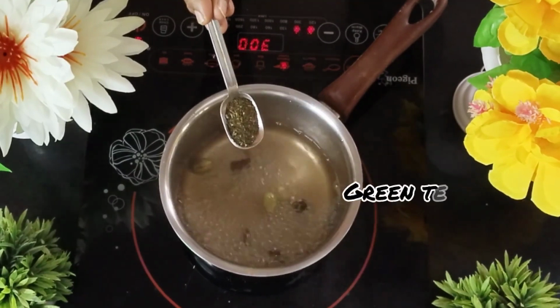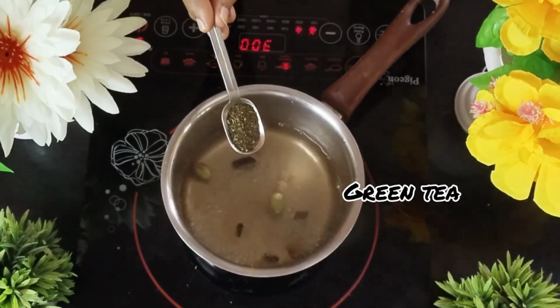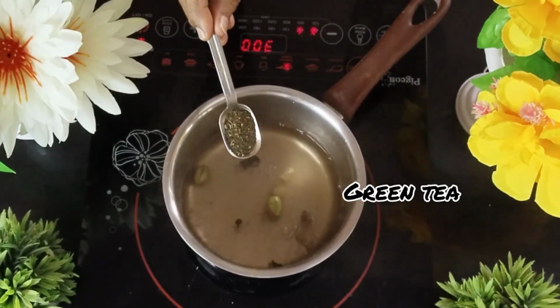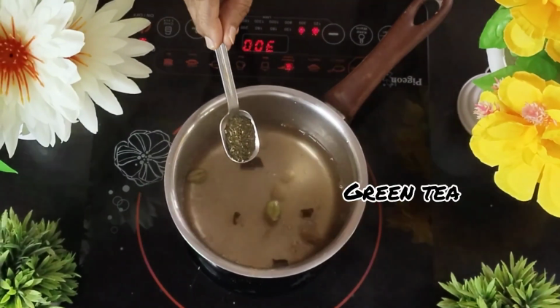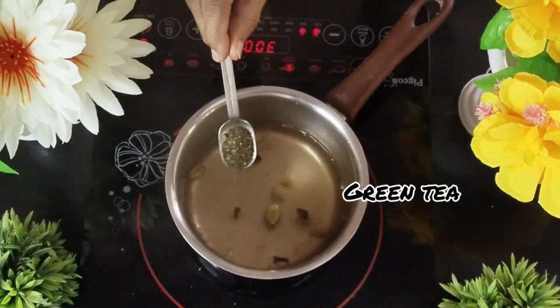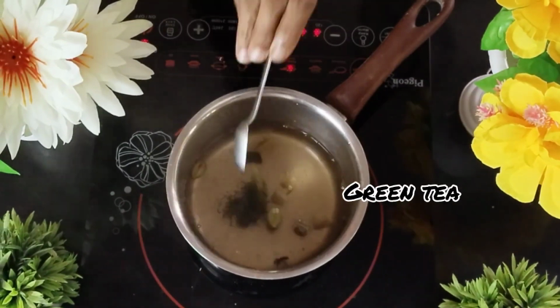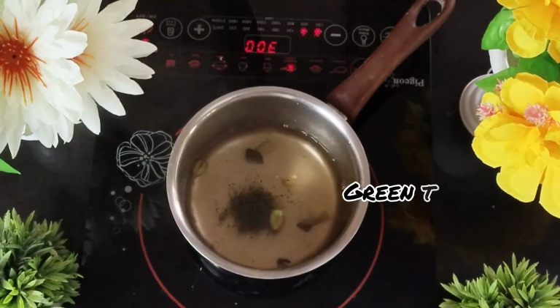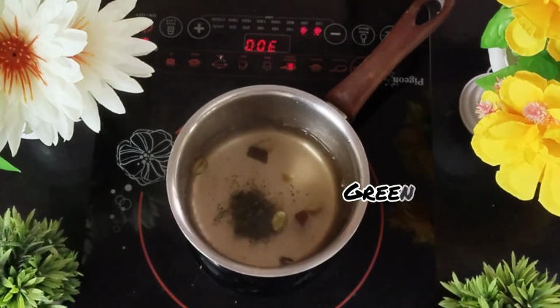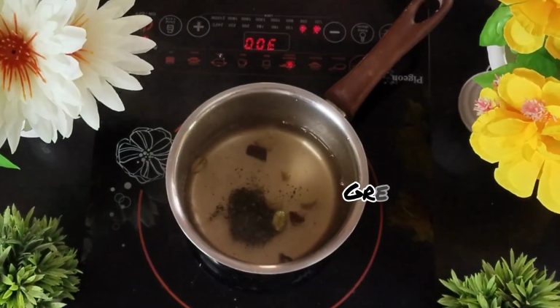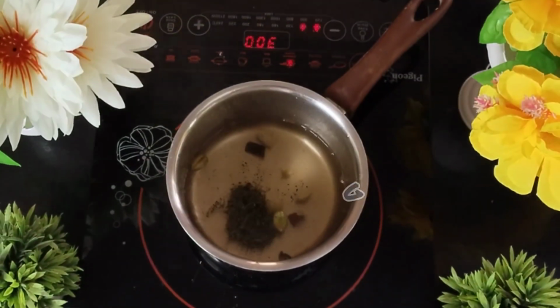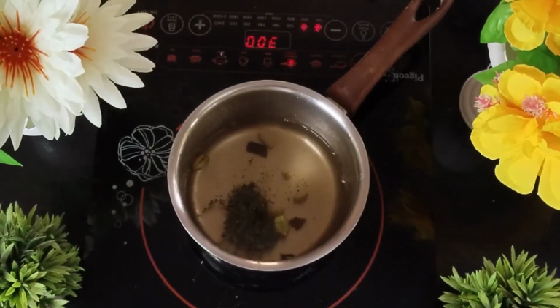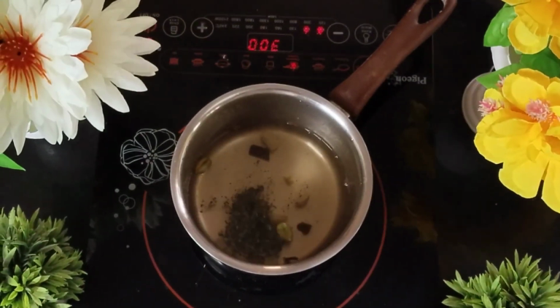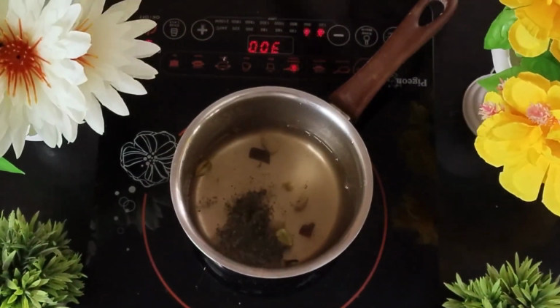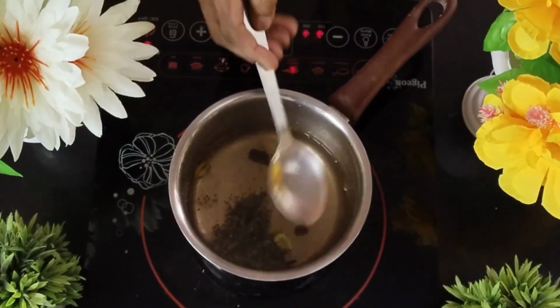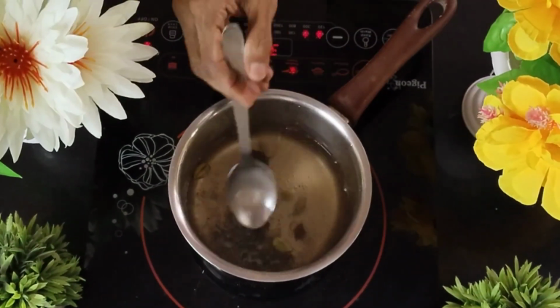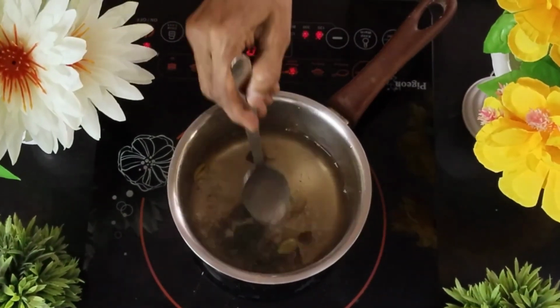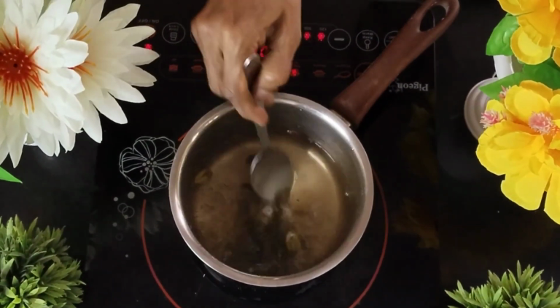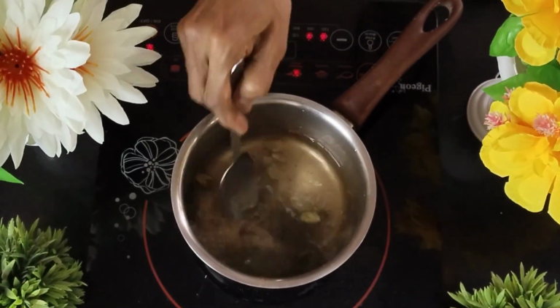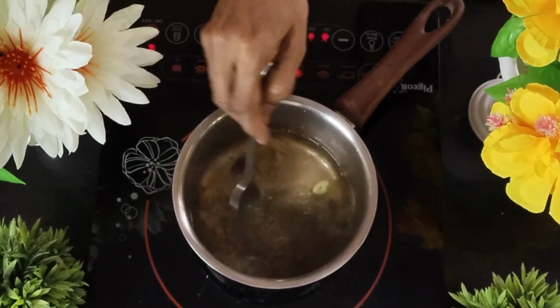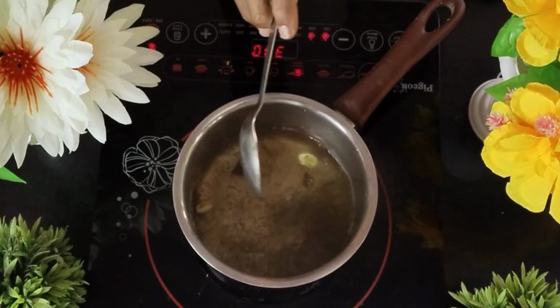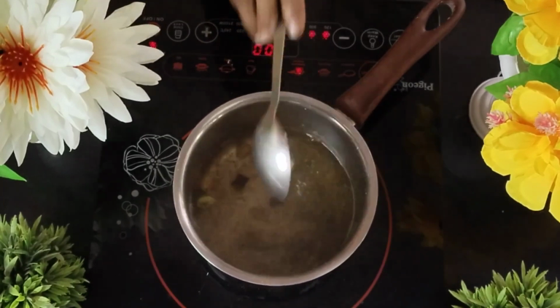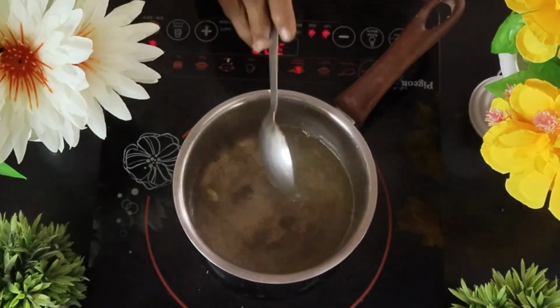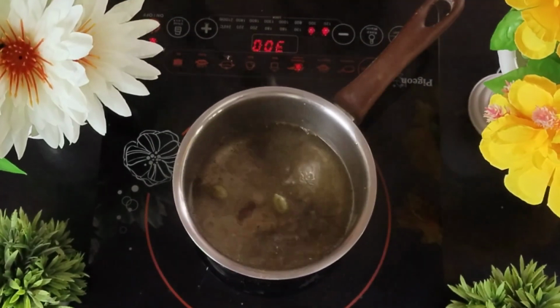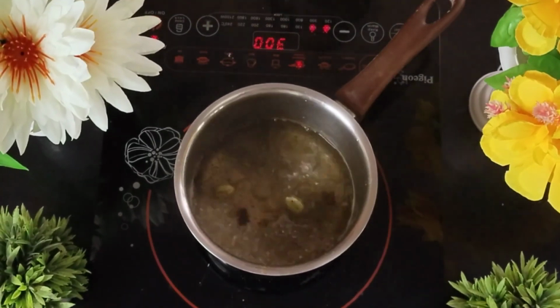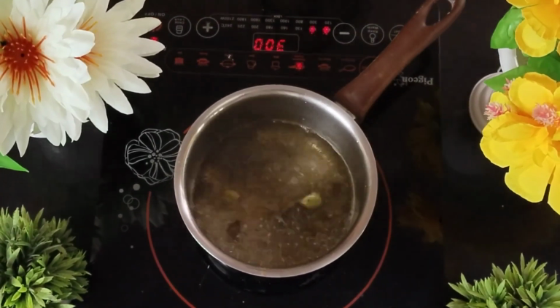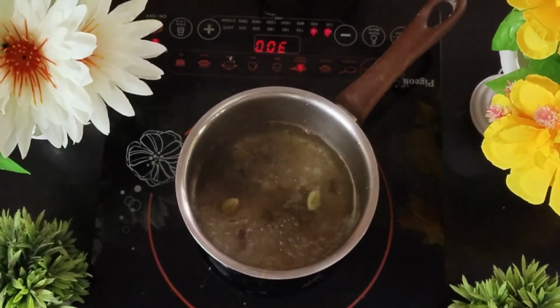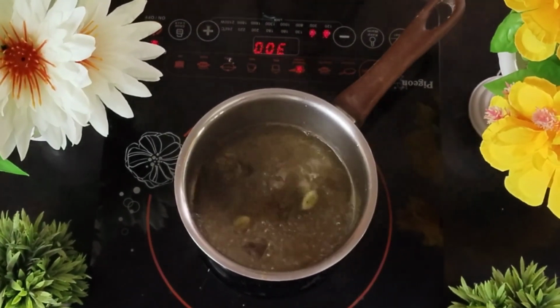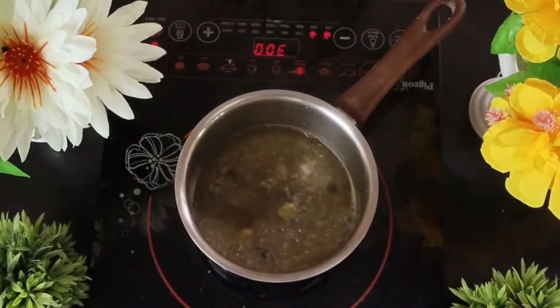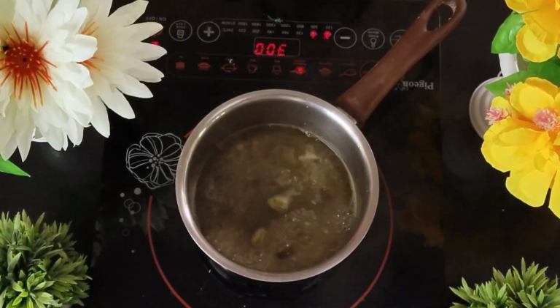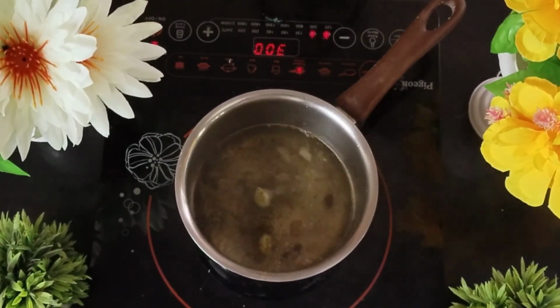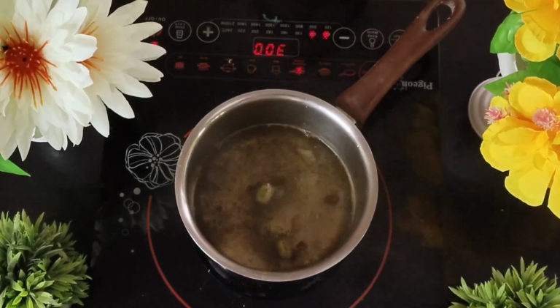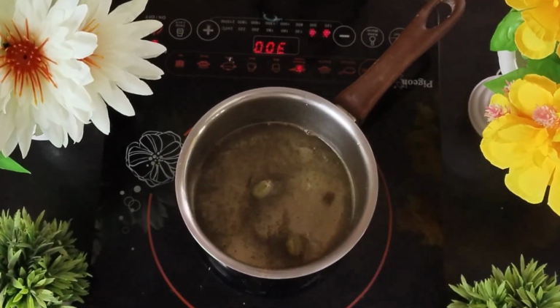I'm going to add some green tea powder onto this. Green tea is commercially available in all online stores and supermarkets nearby.